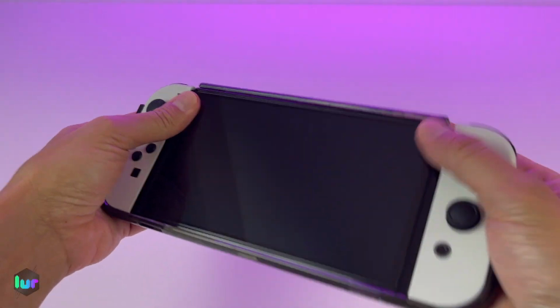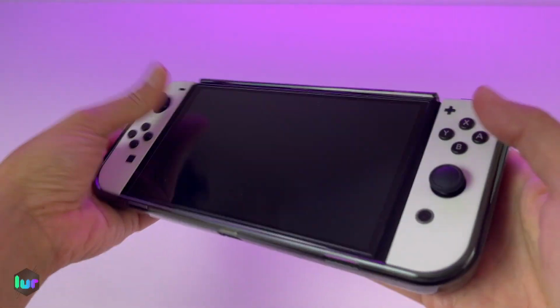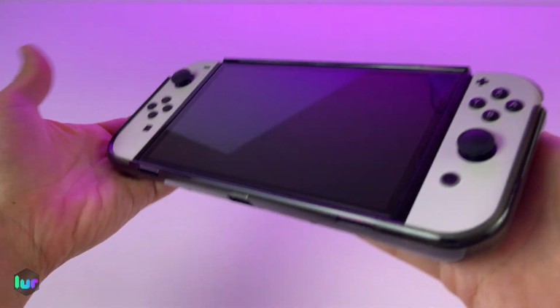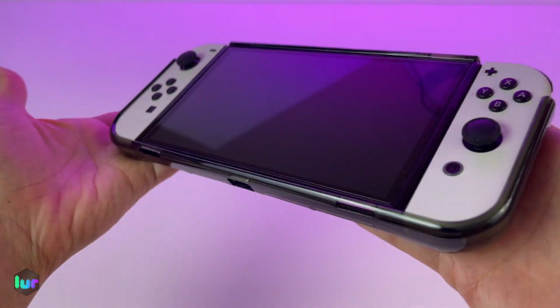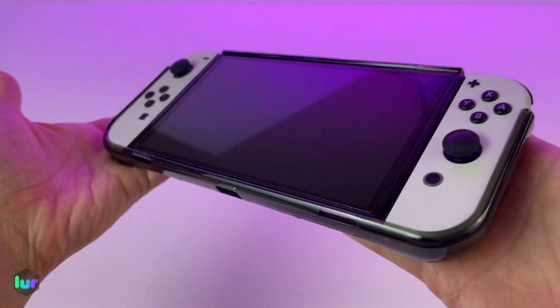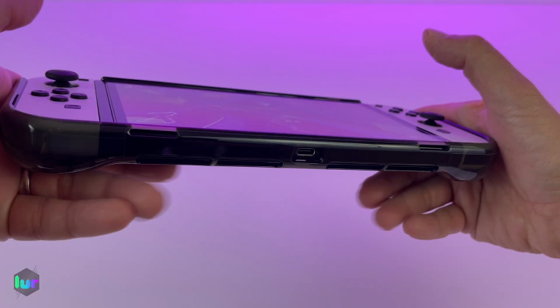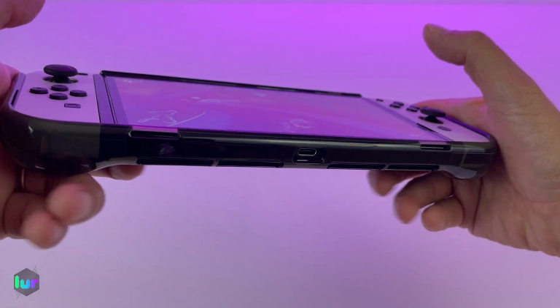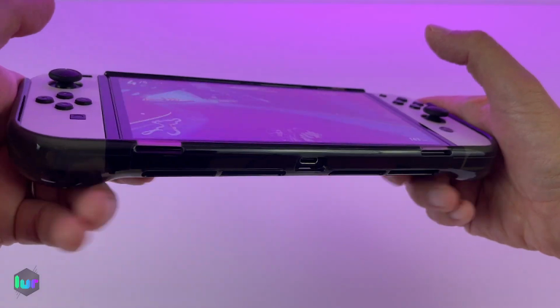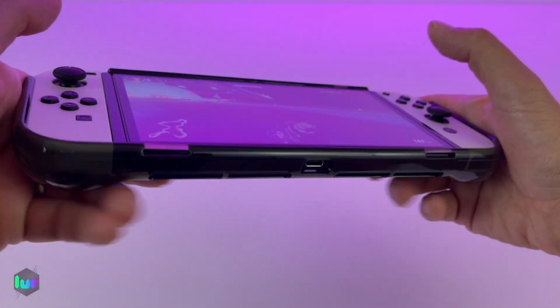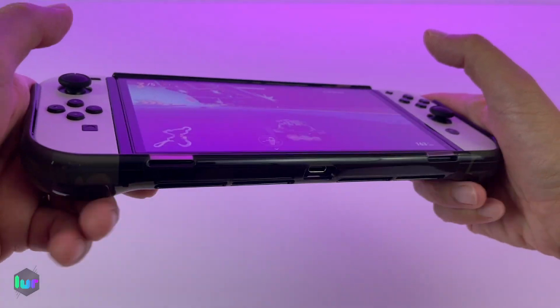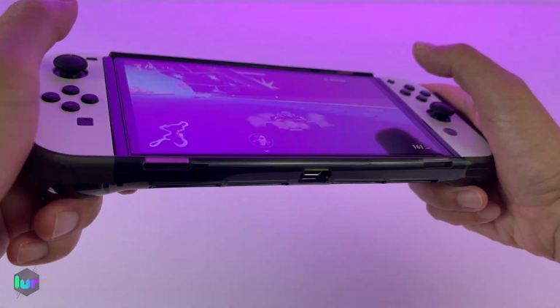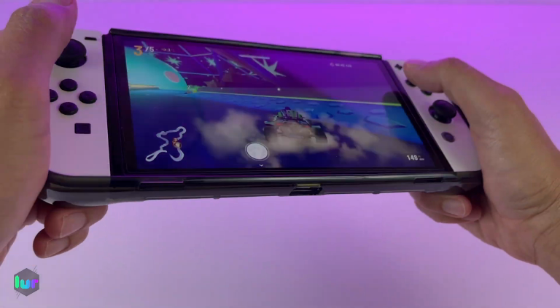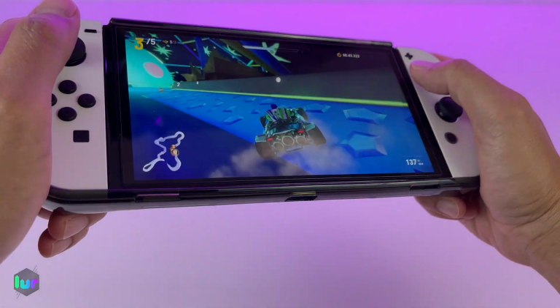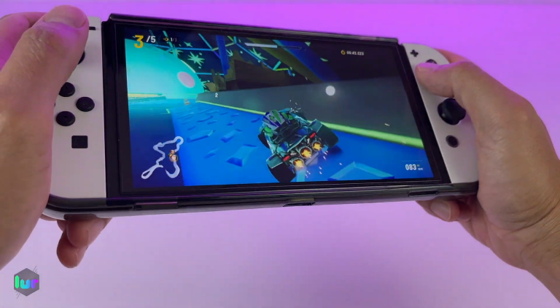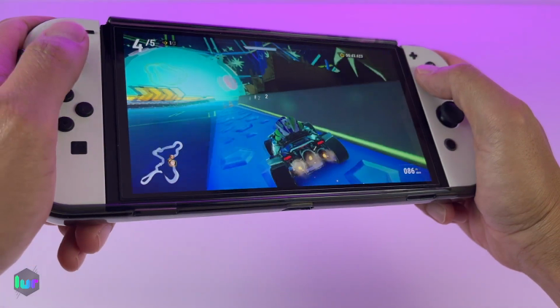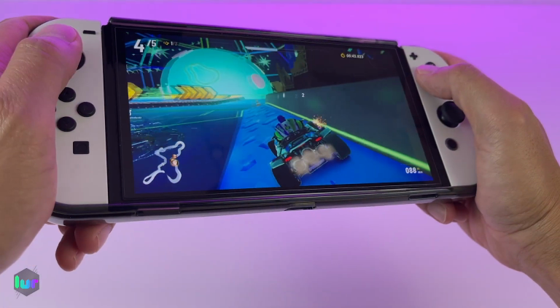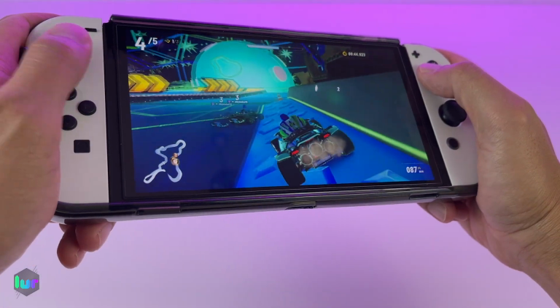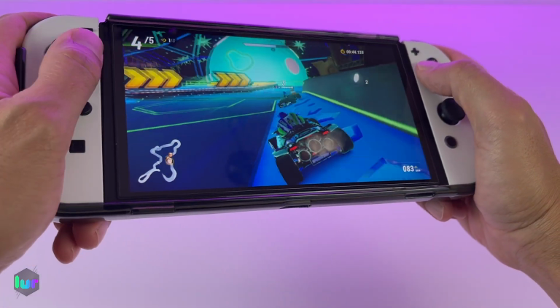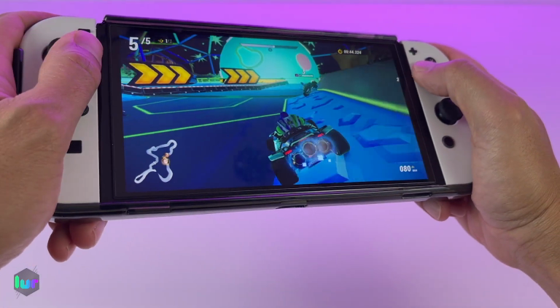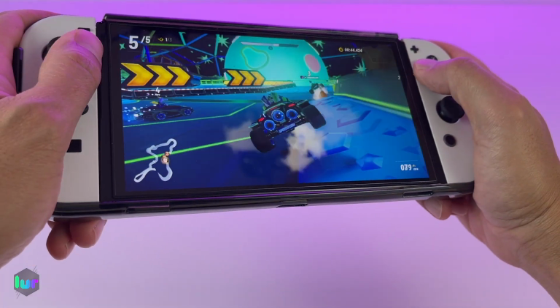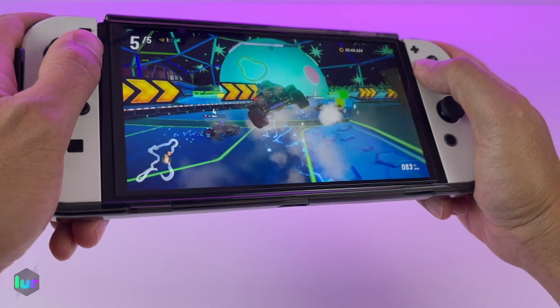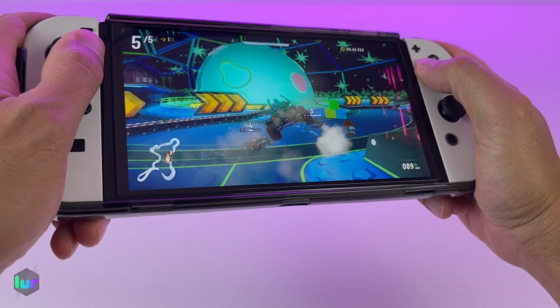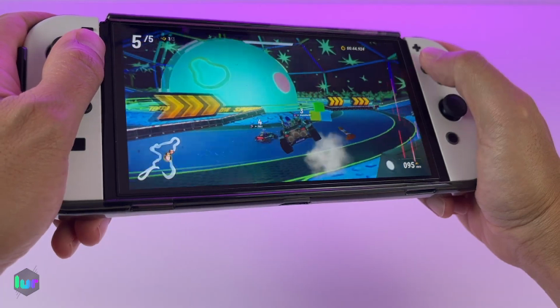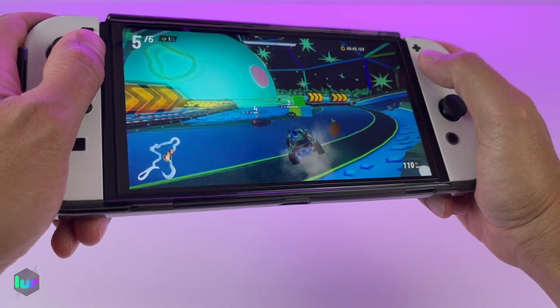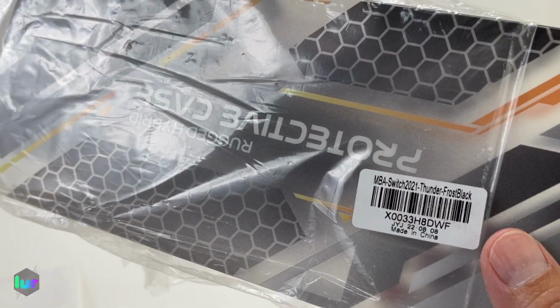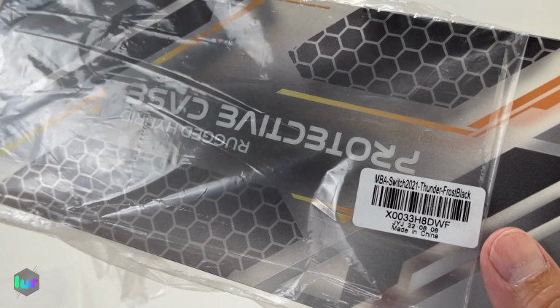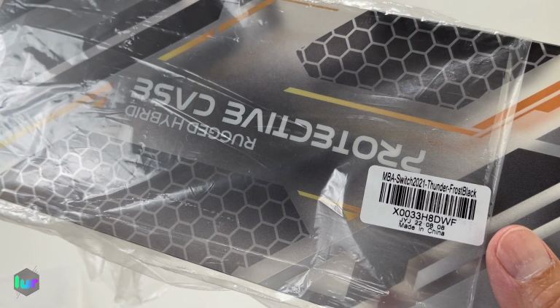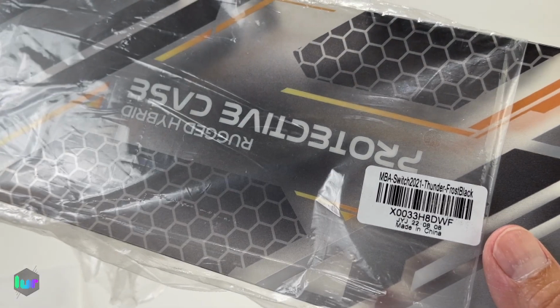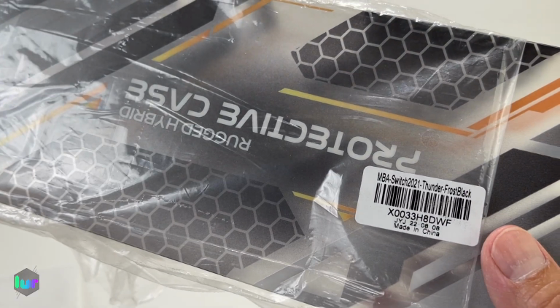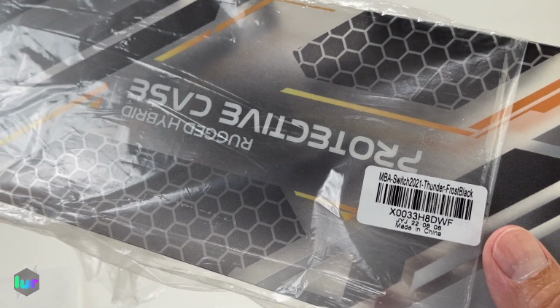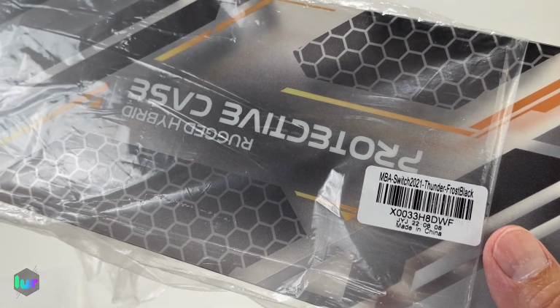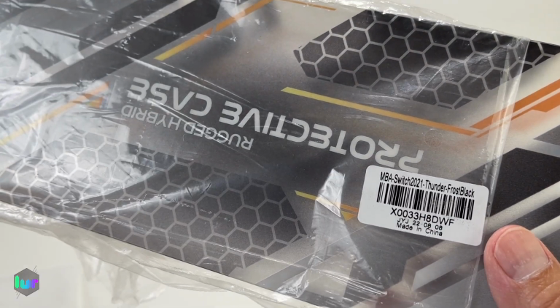We got the Mamba cover for around $13. We'll put a link down below. Here's your barcode or serial number.